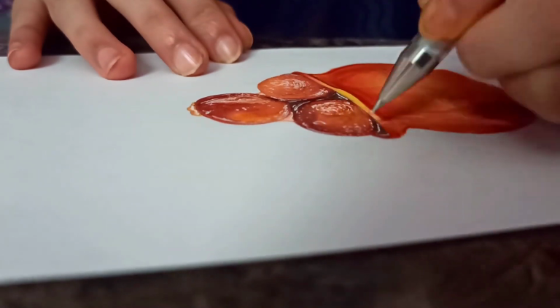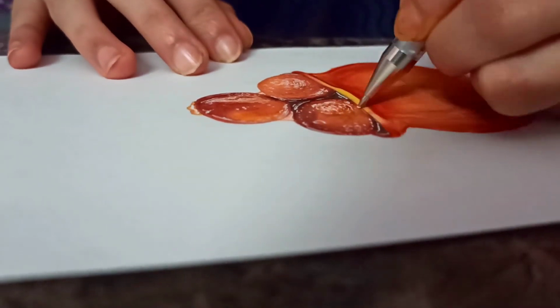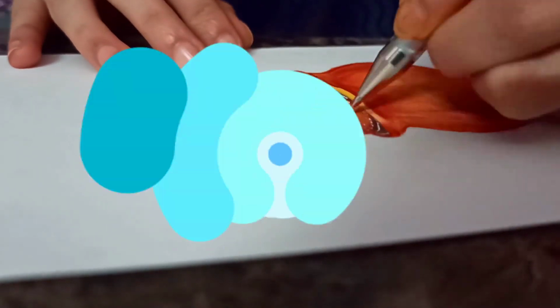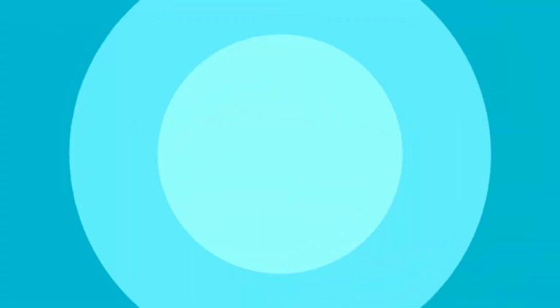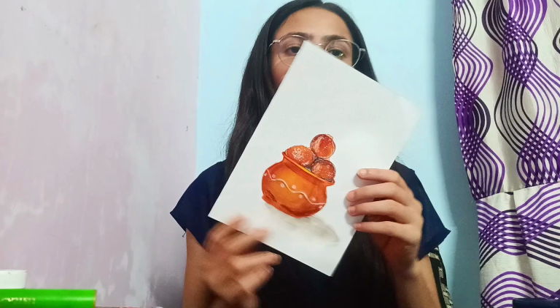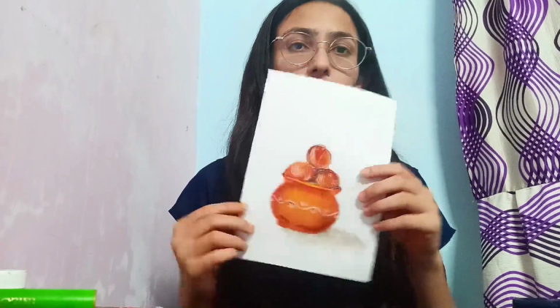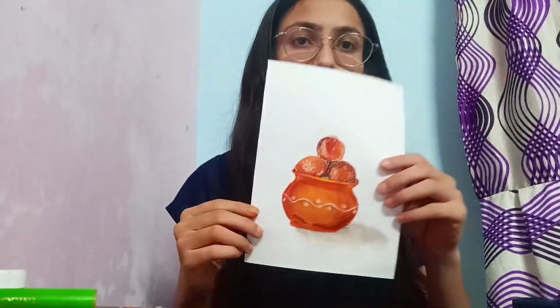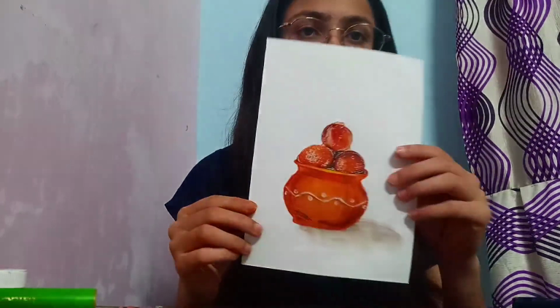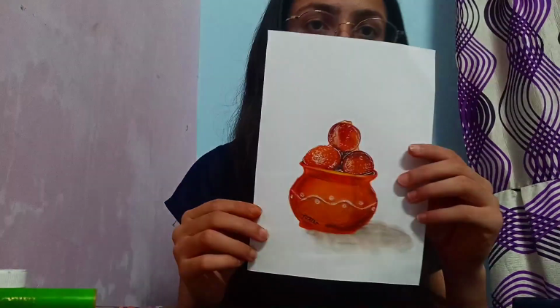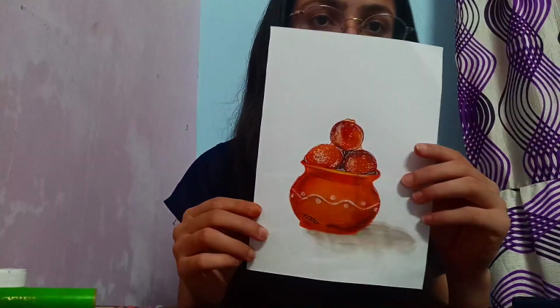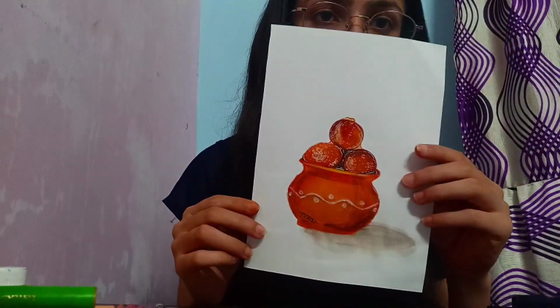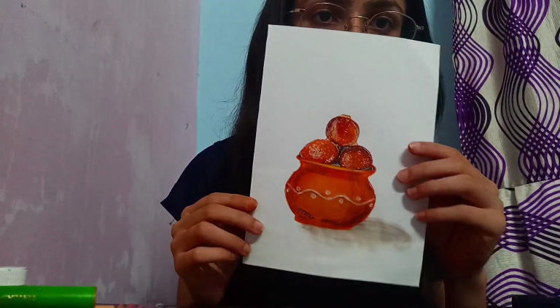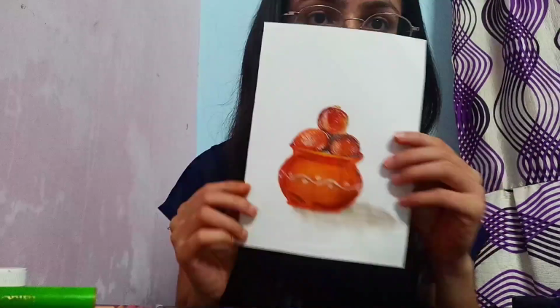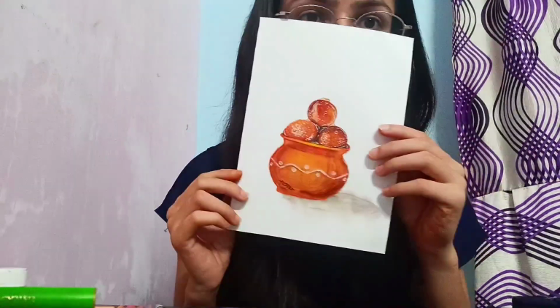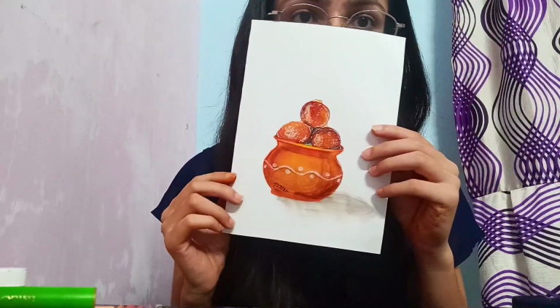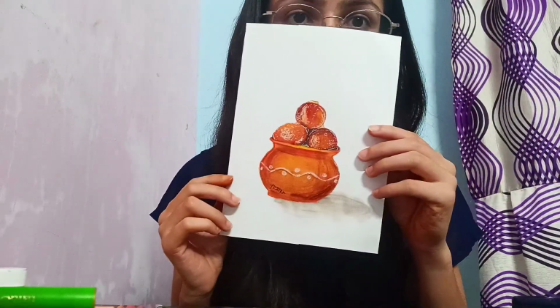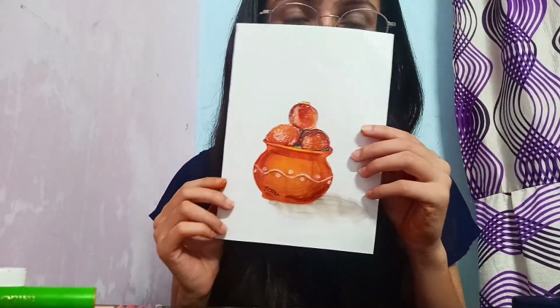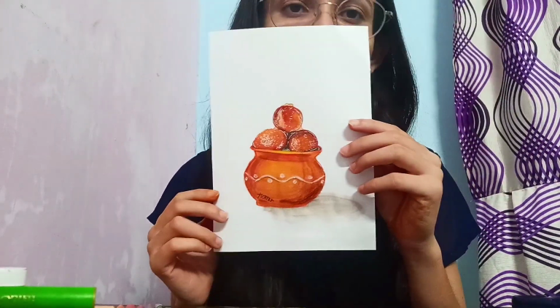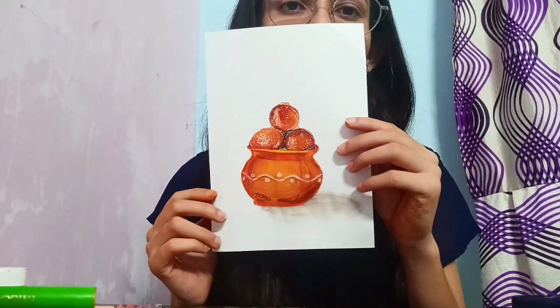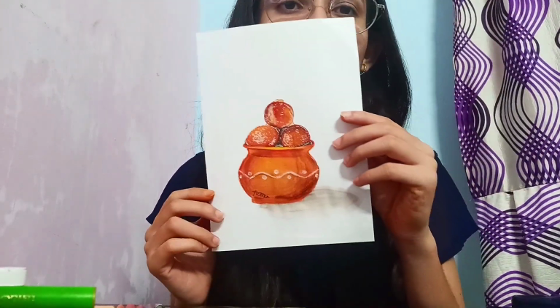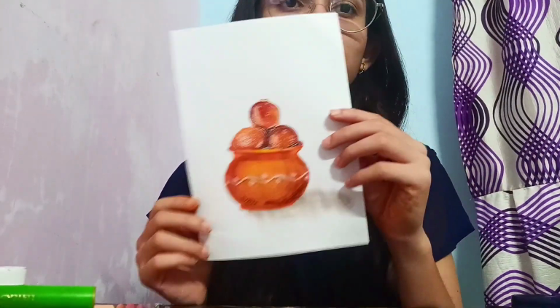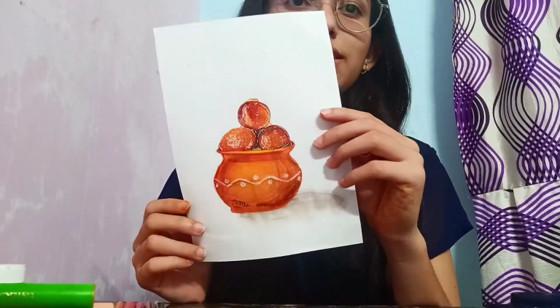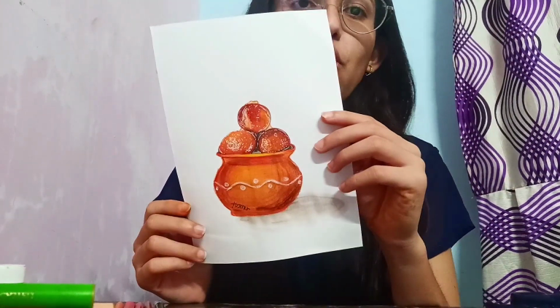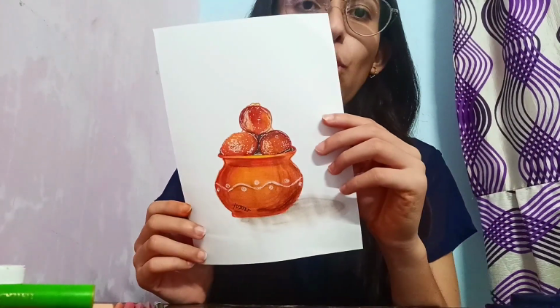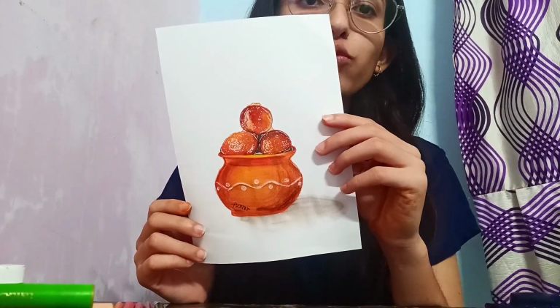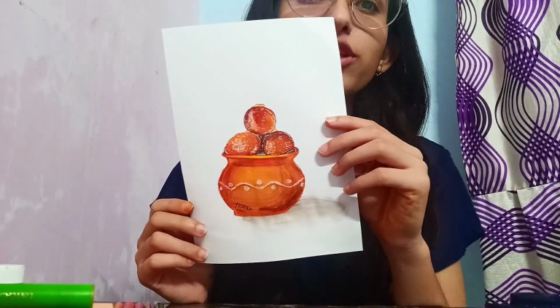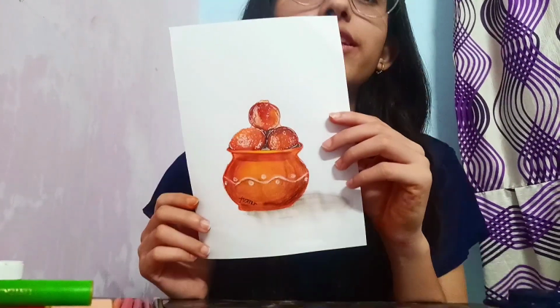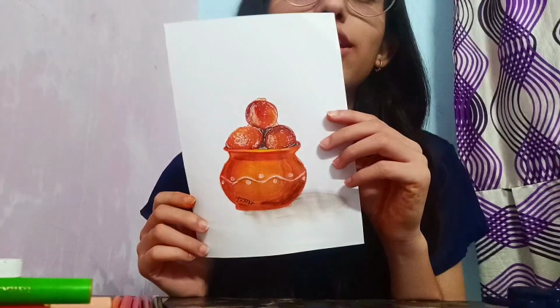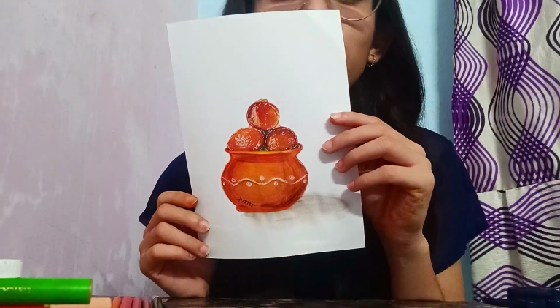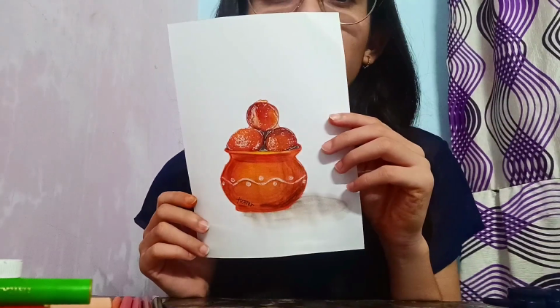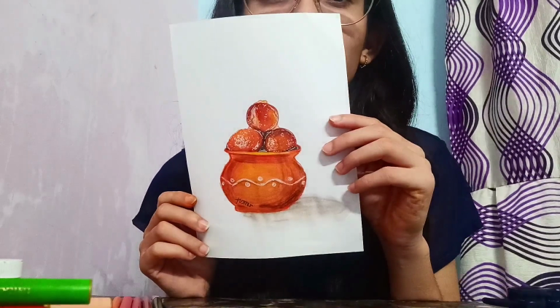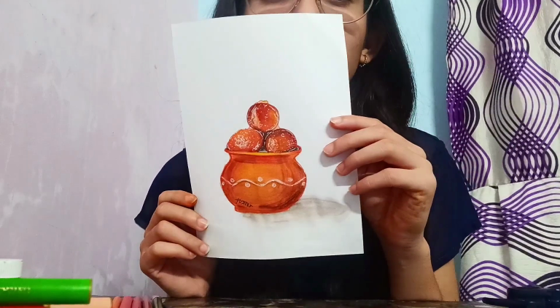As you can see, we are done with the Gulab Jamuns, and hopefully they are looking real.